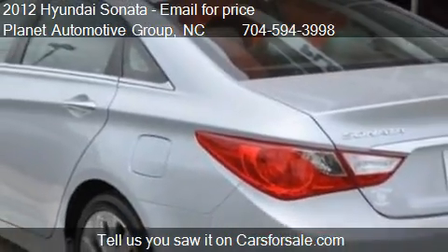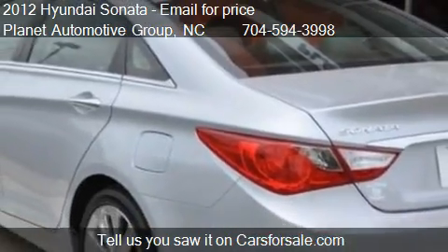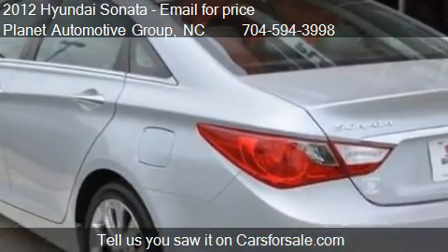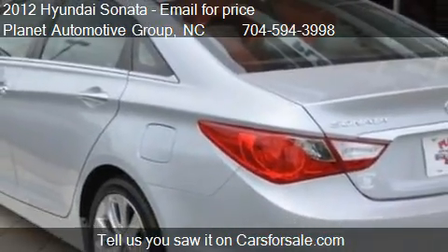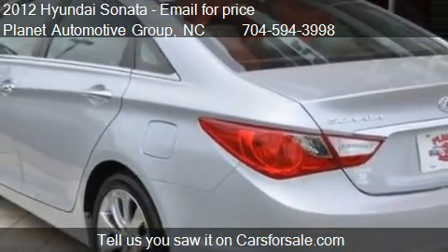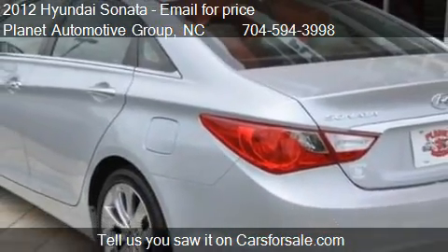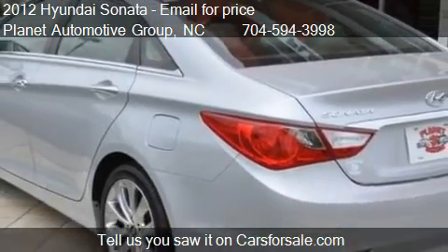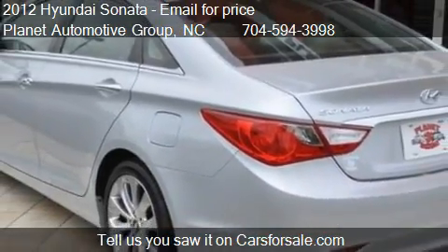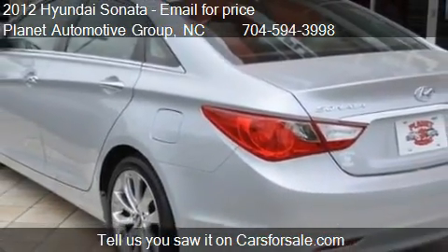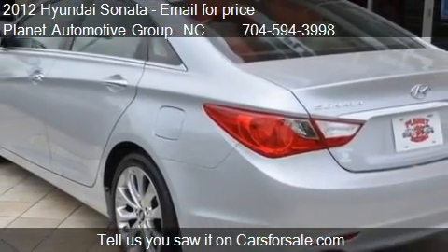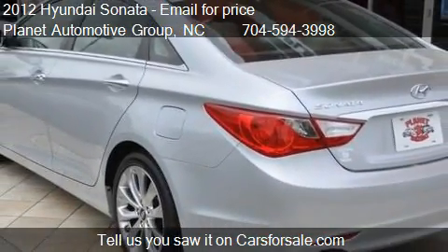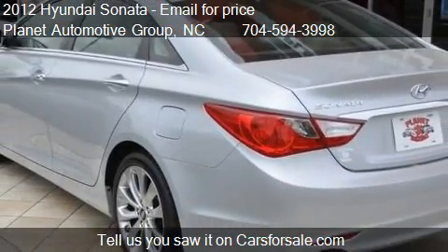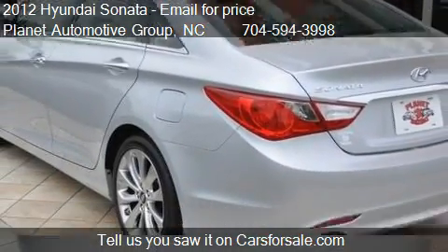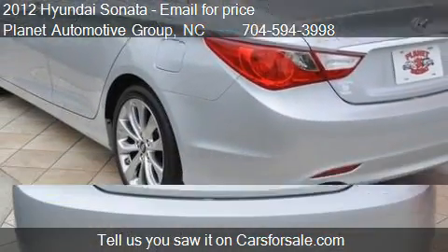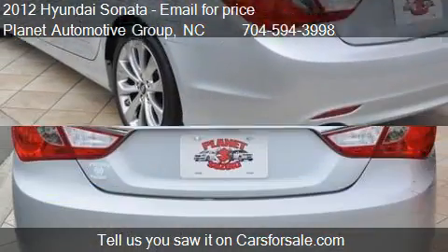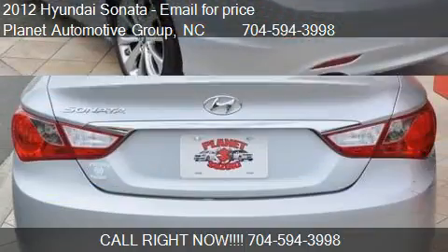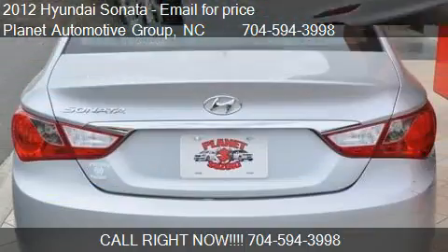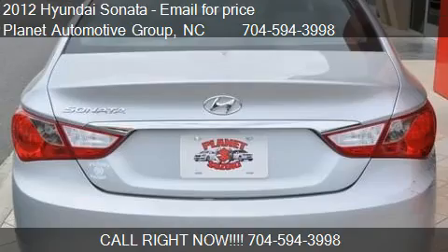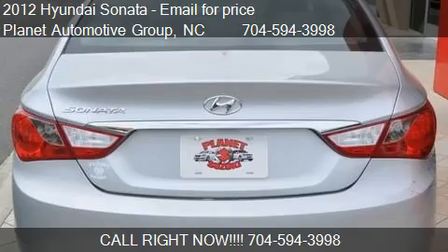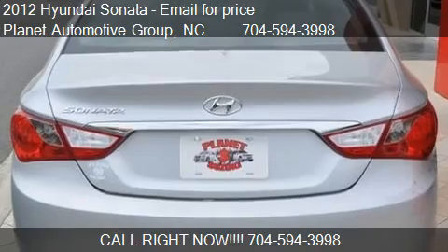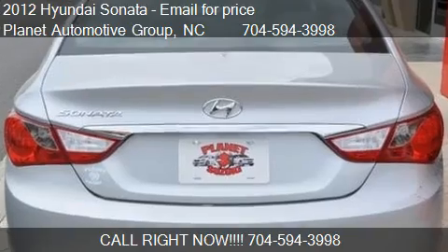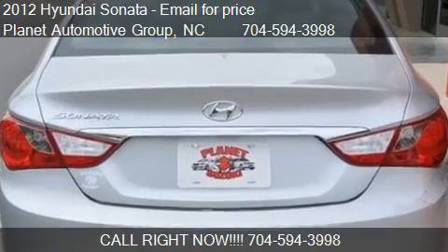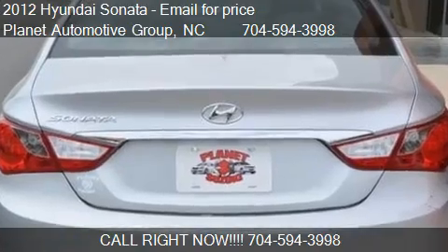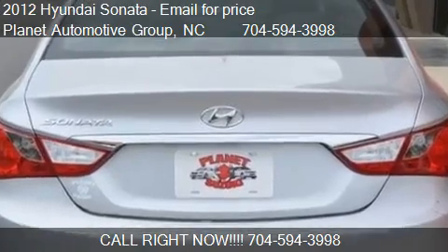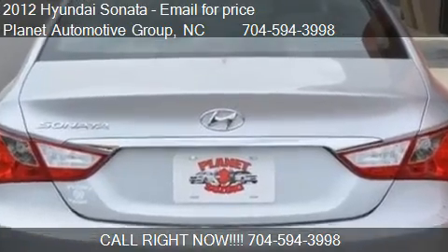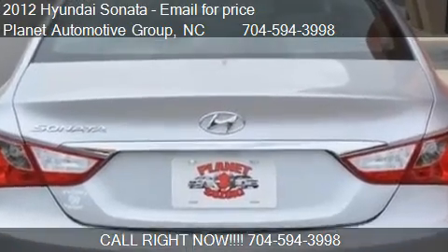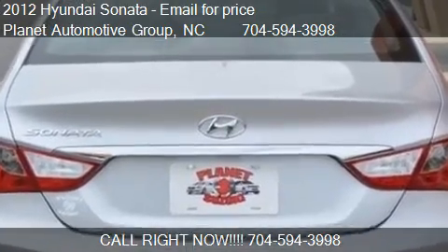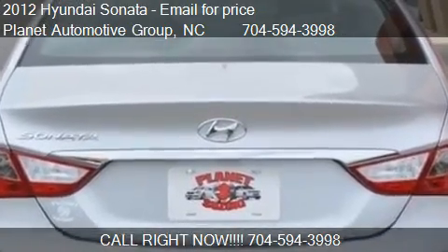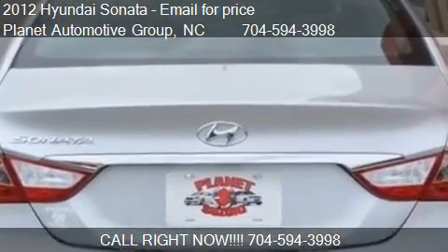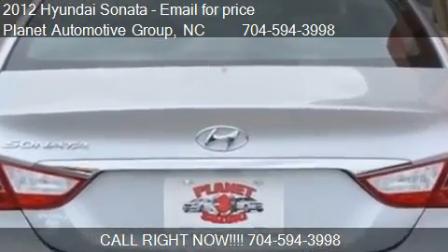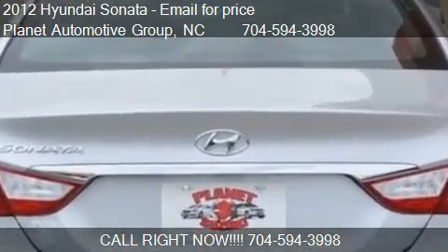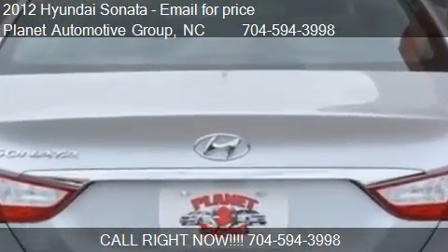North Carolina on our website, or check us out on carsforsale.com.